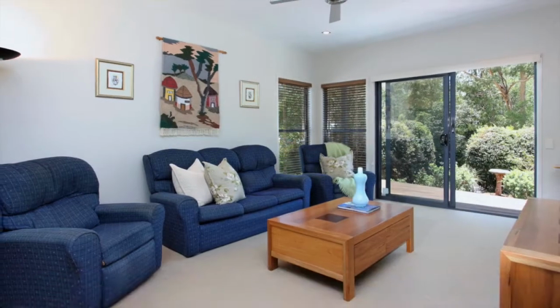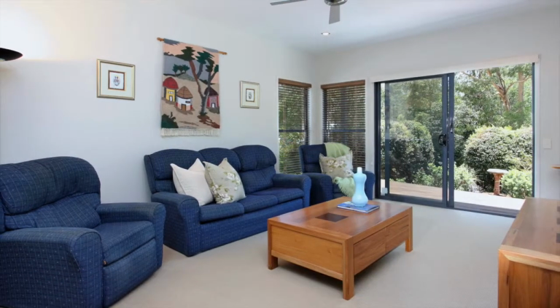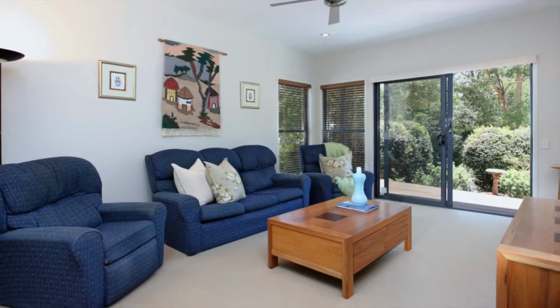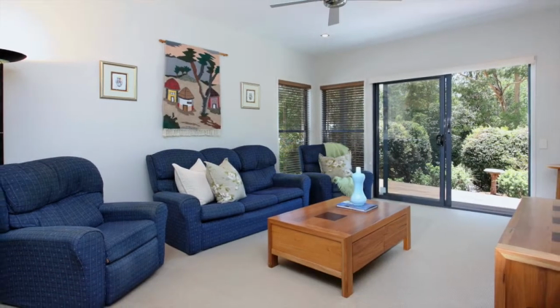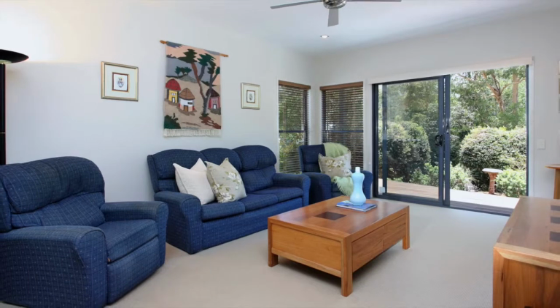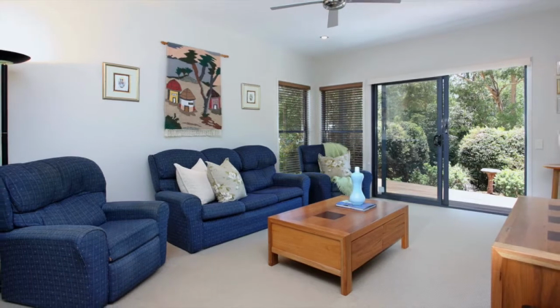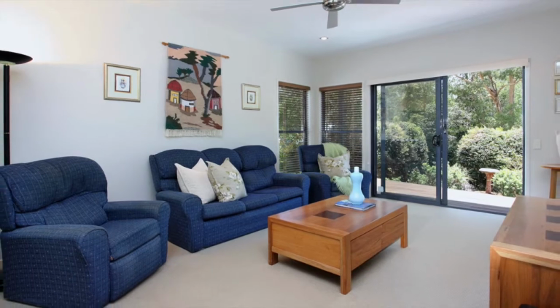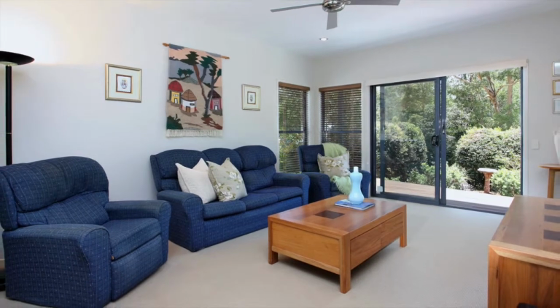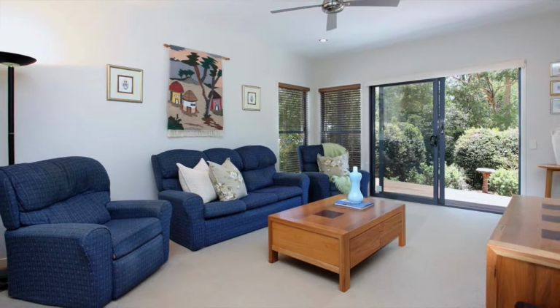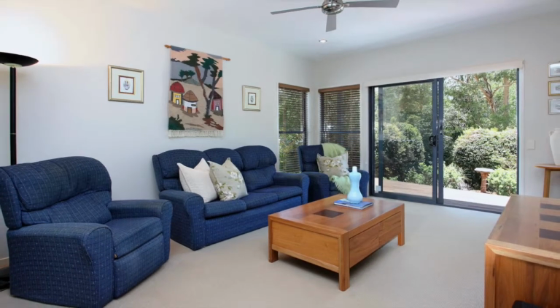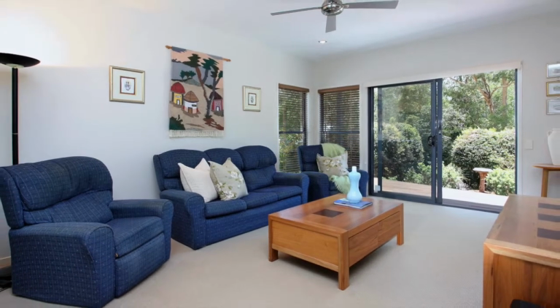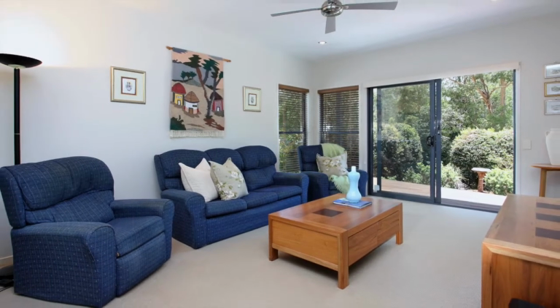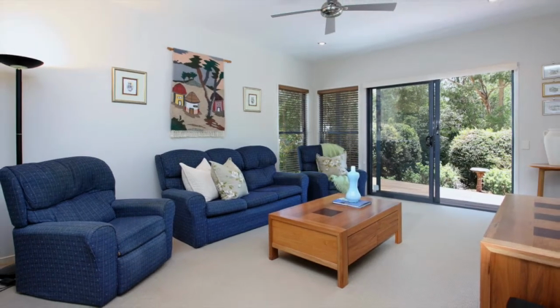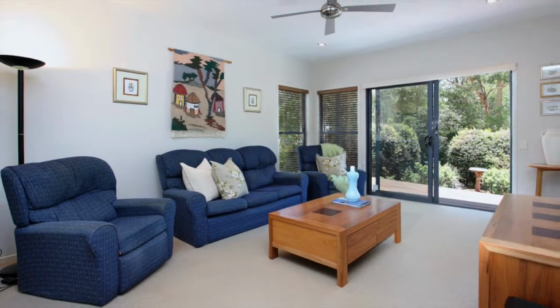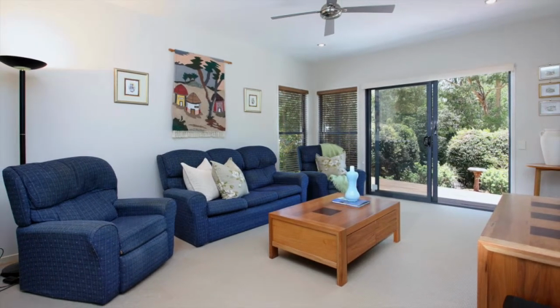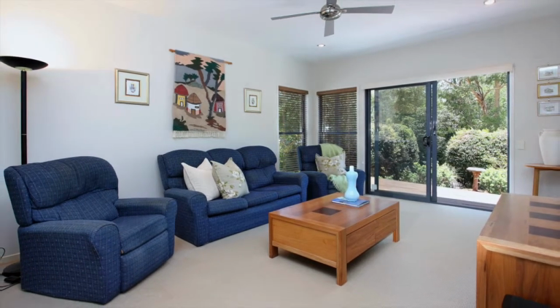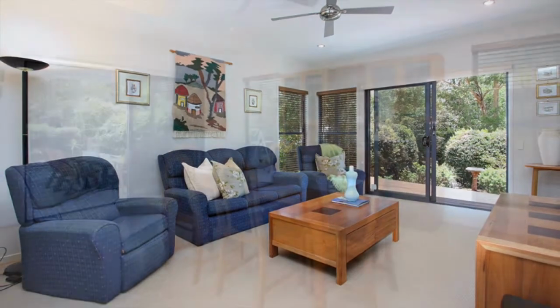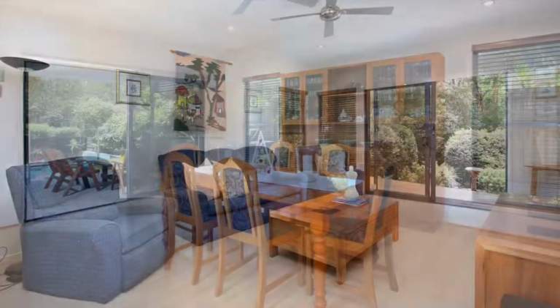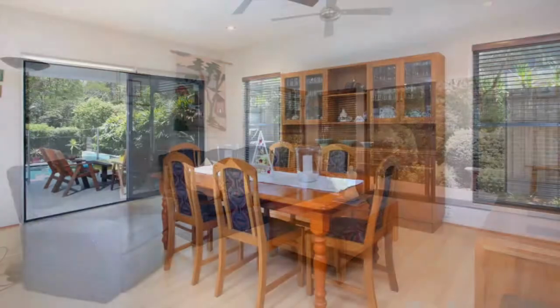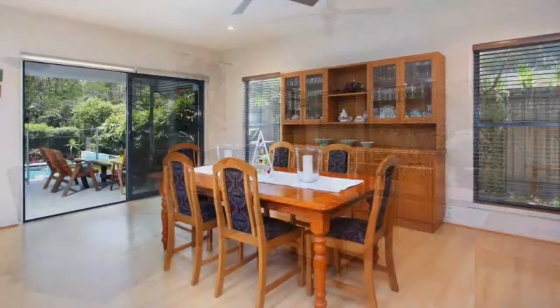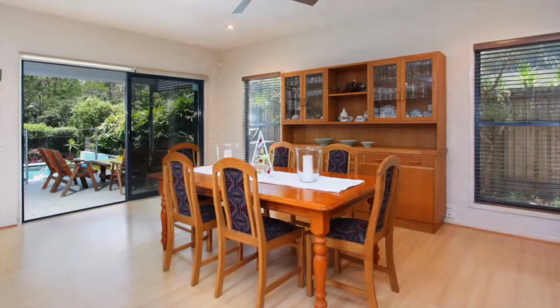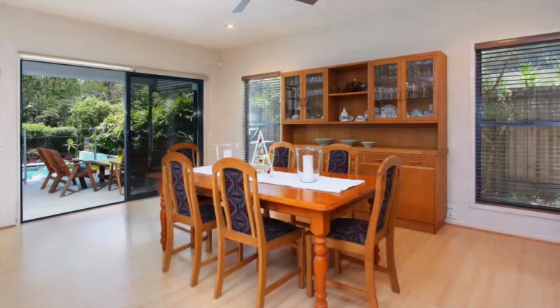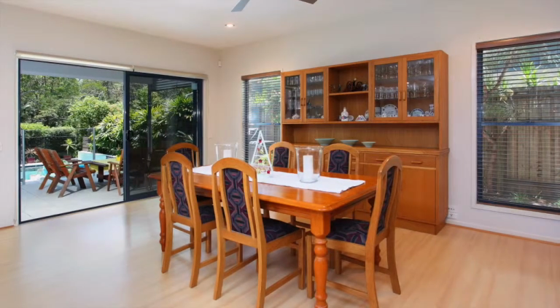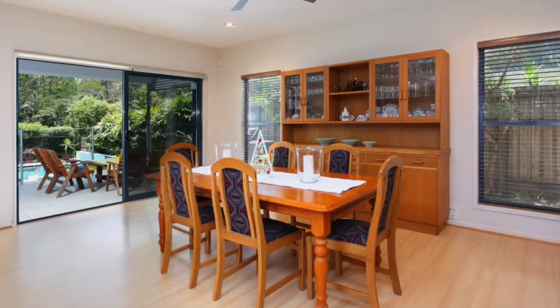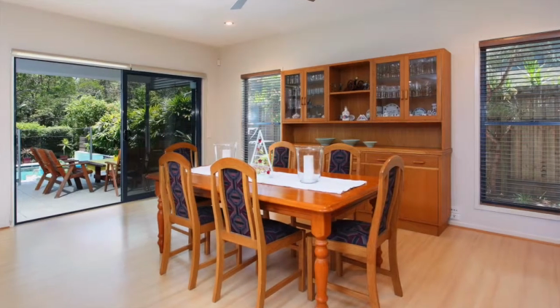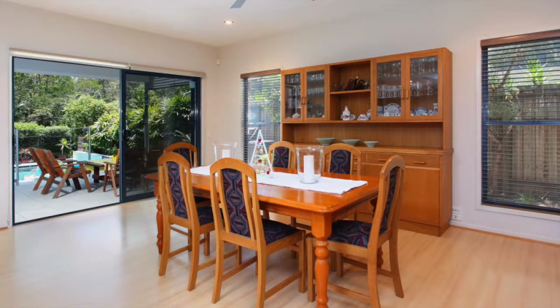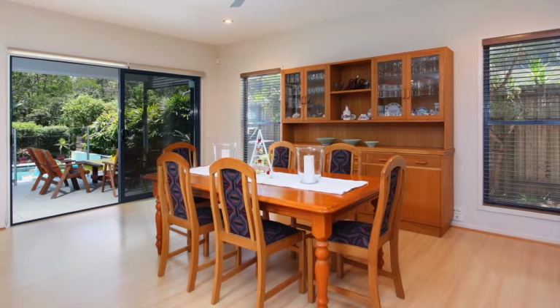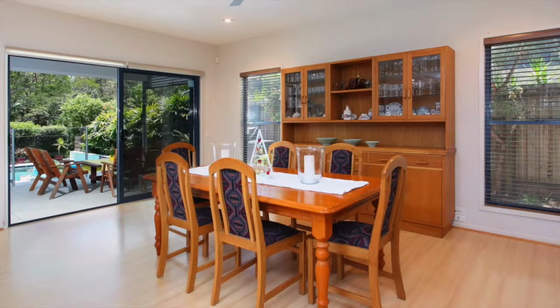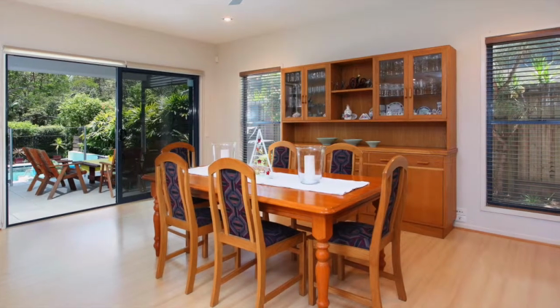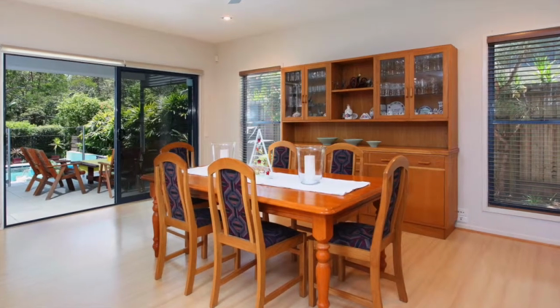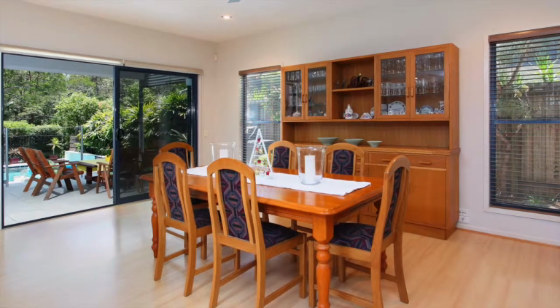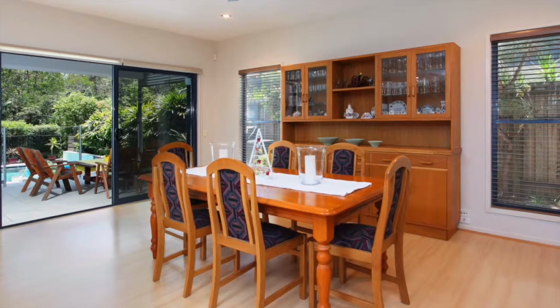And along with 2.7 metre ceilings on the lower level, this home is fine tuned for comfort and liveability, size, layout and location.